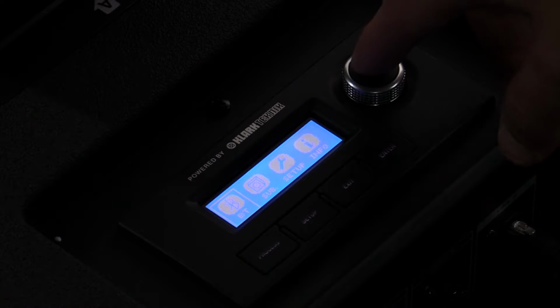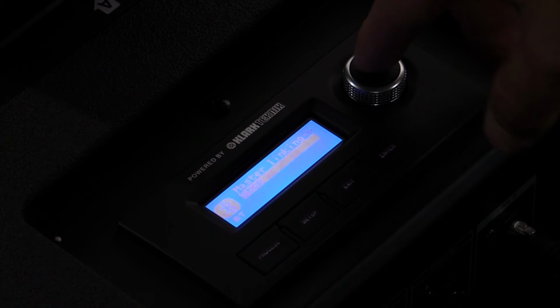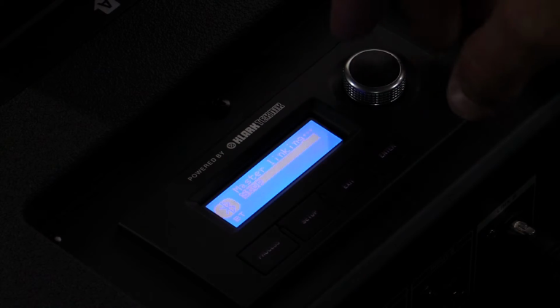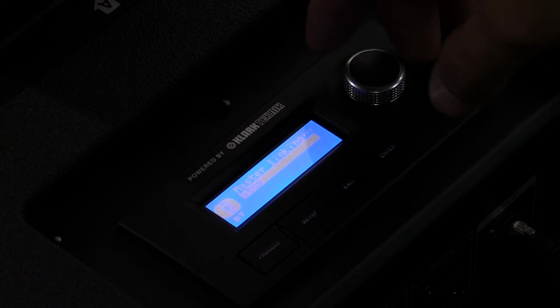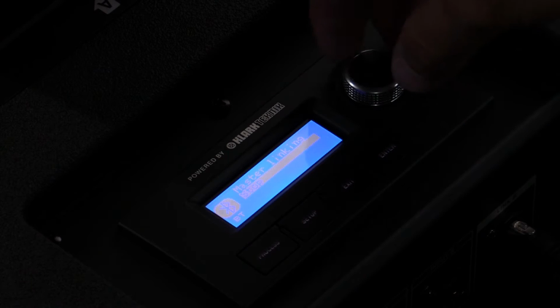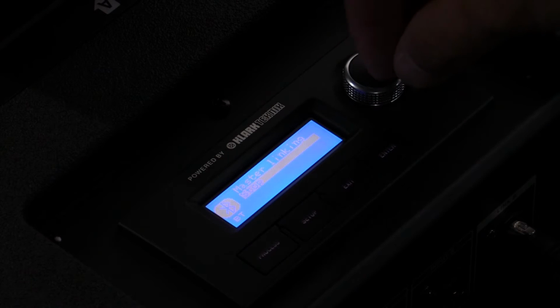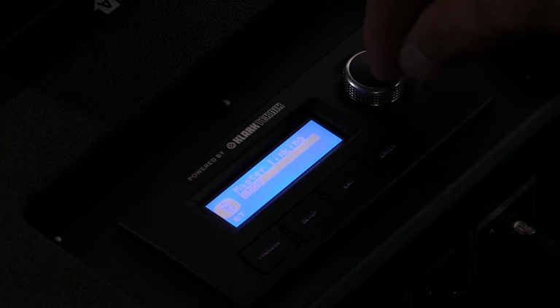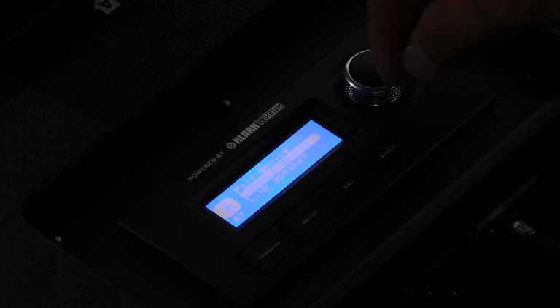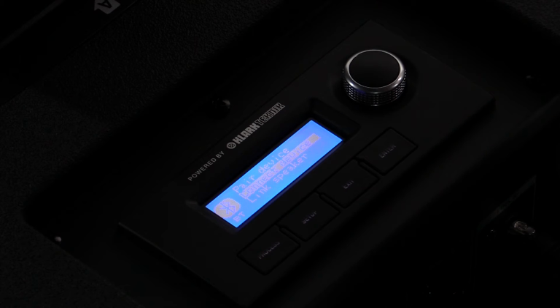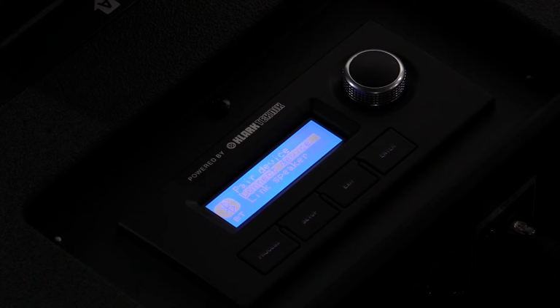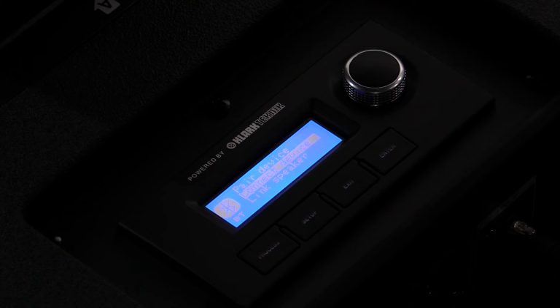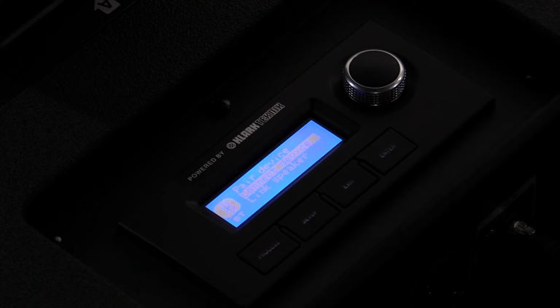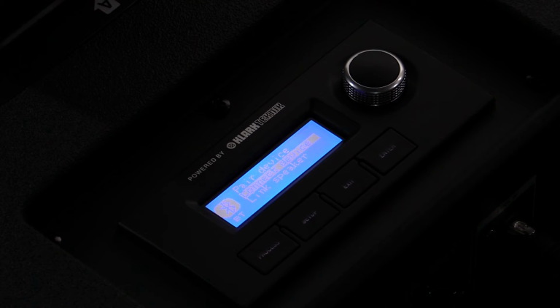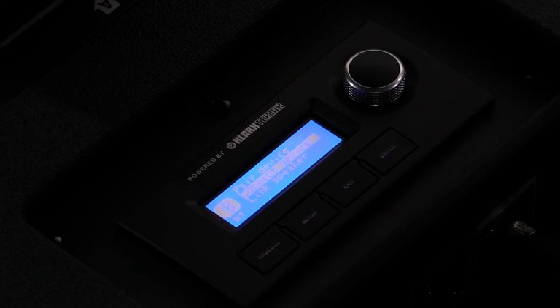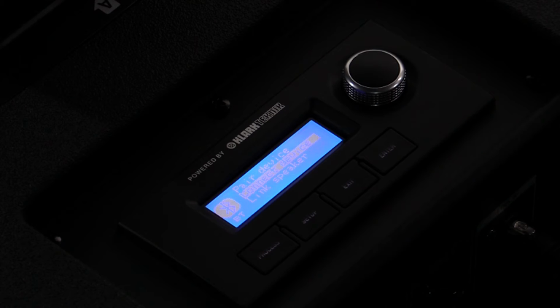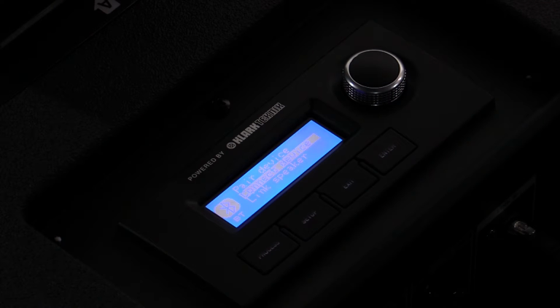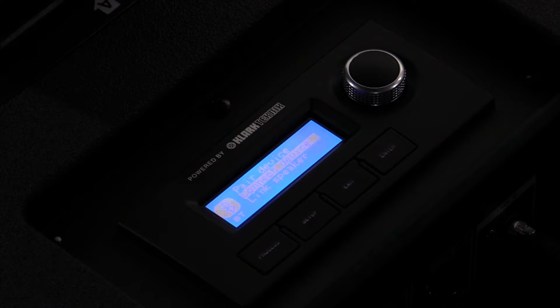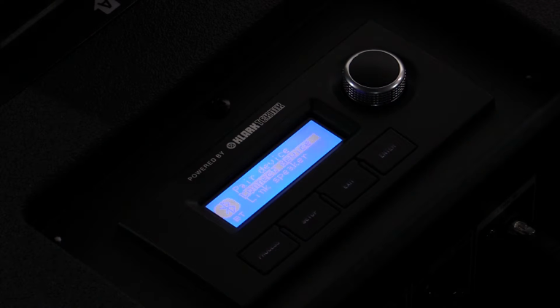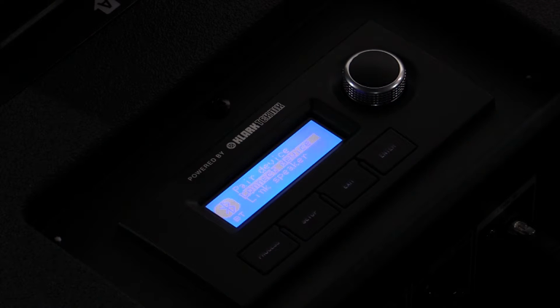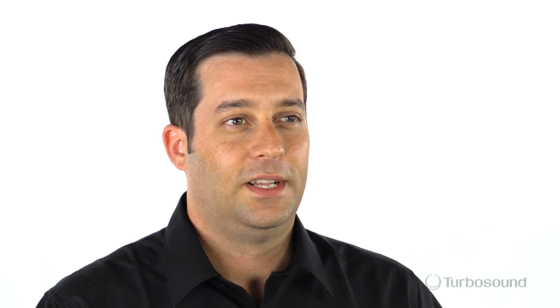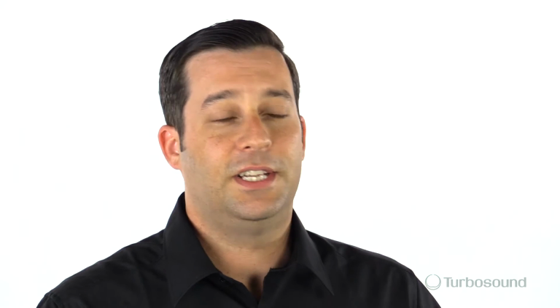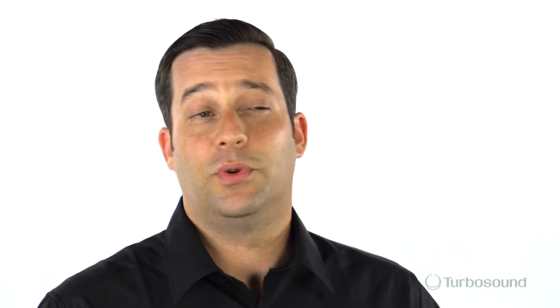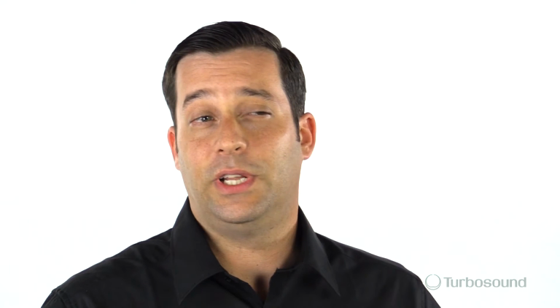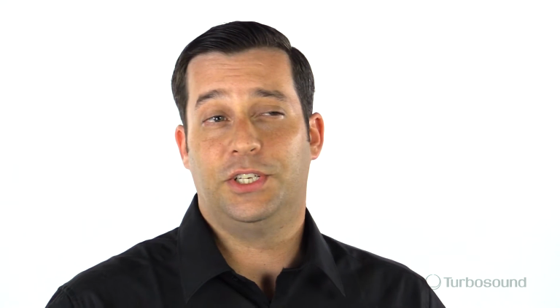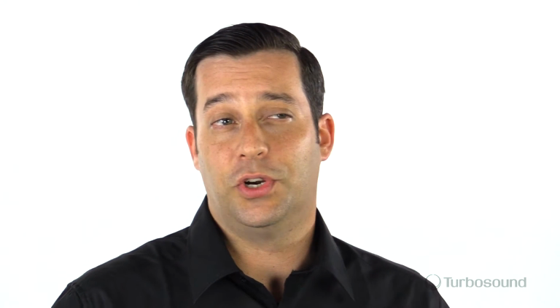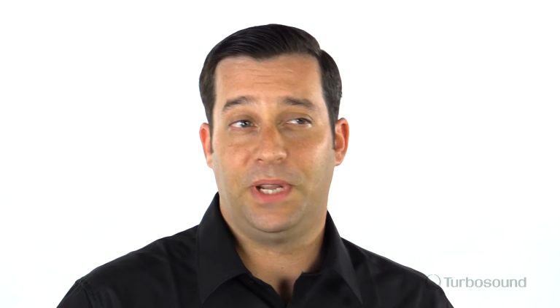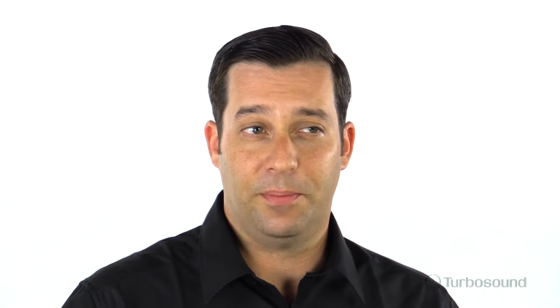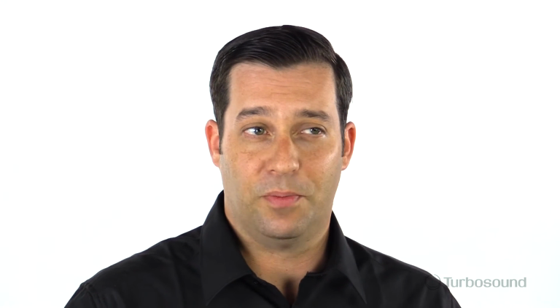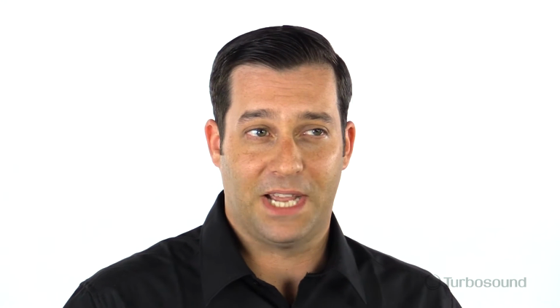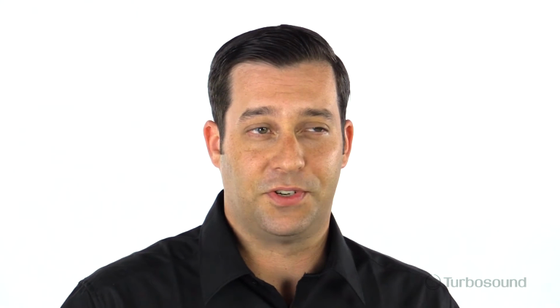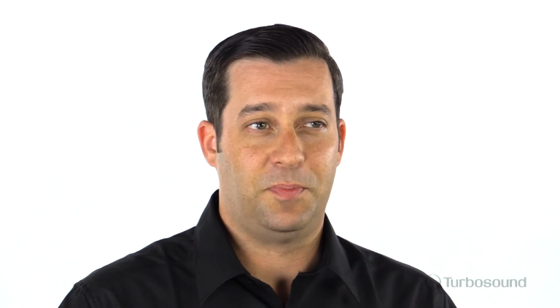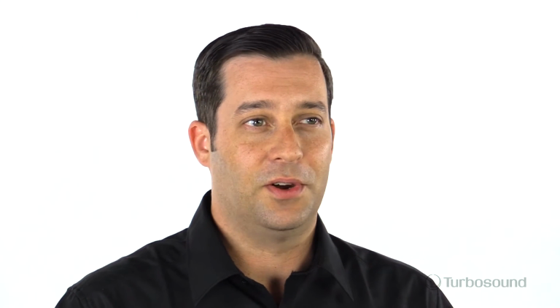The first step is to connect to the first IP1000. This will in turn become your master speaker.